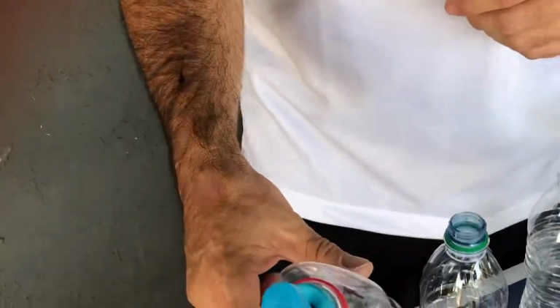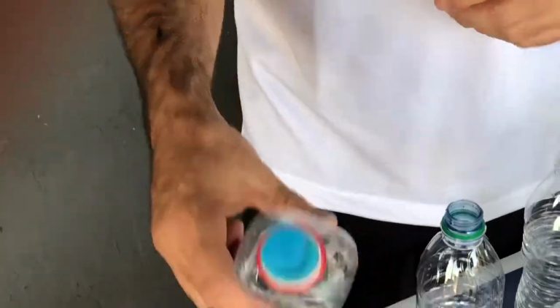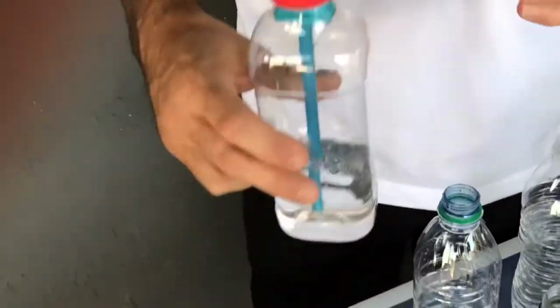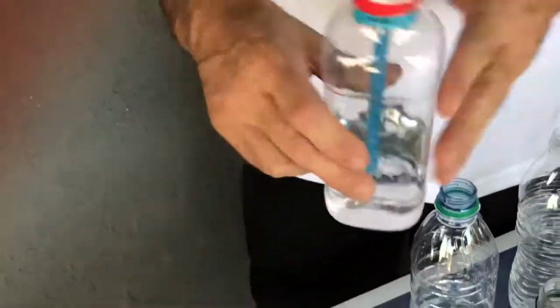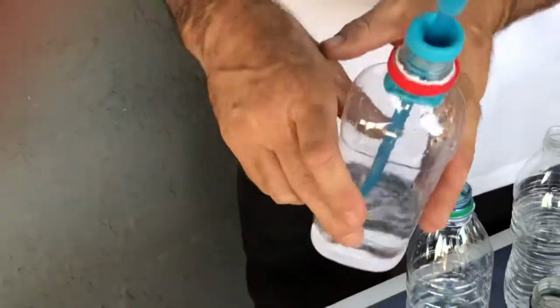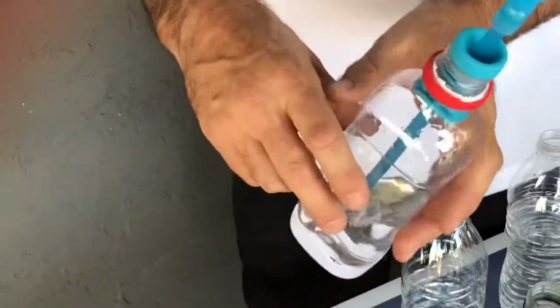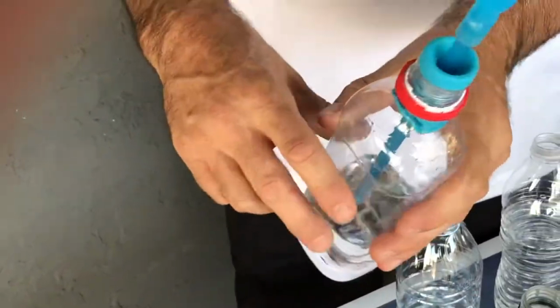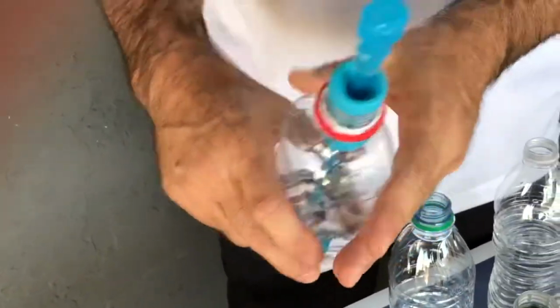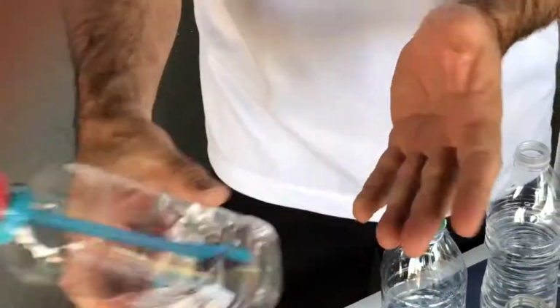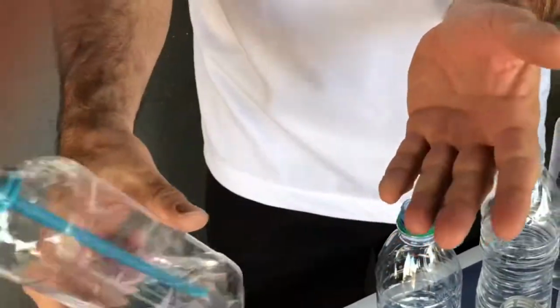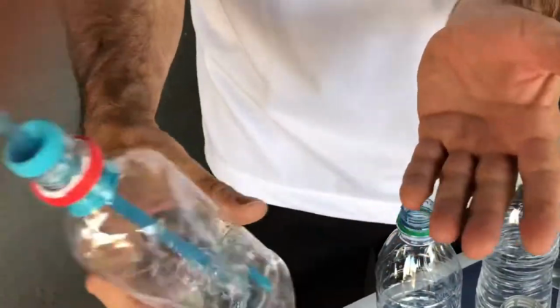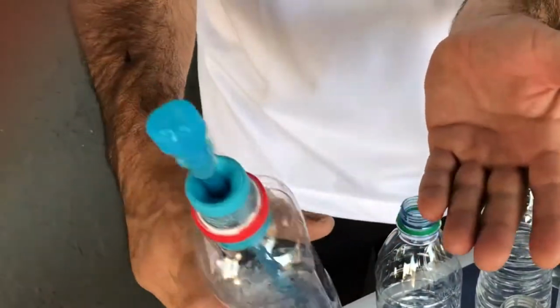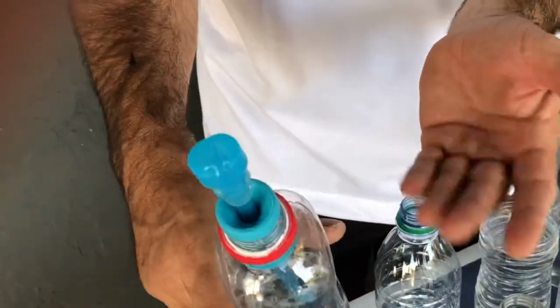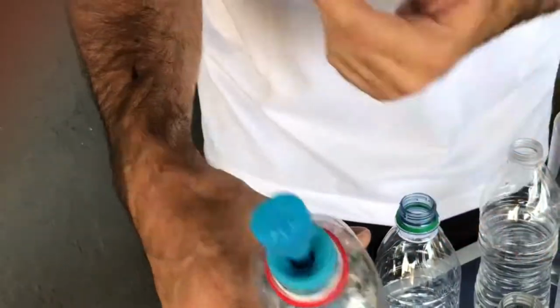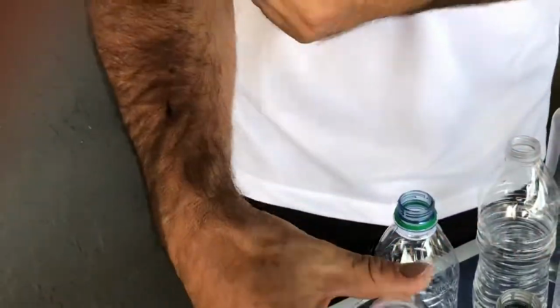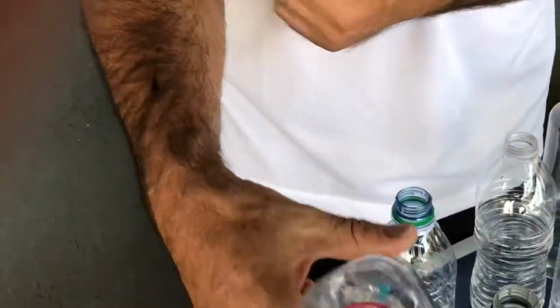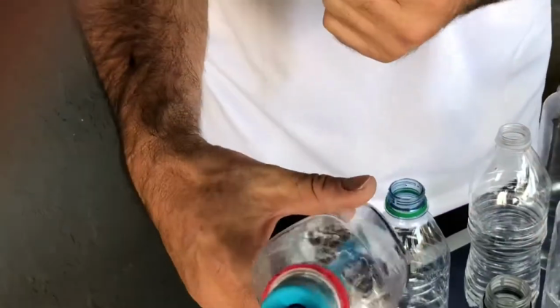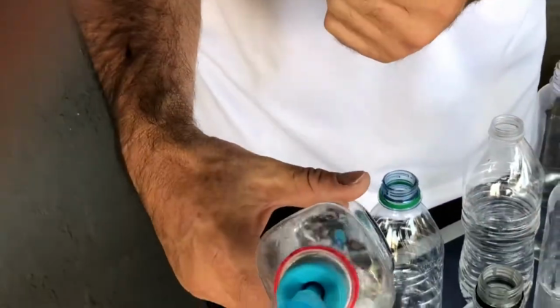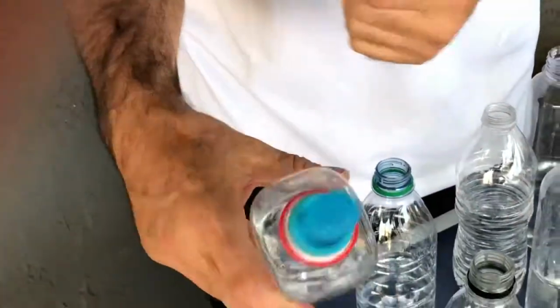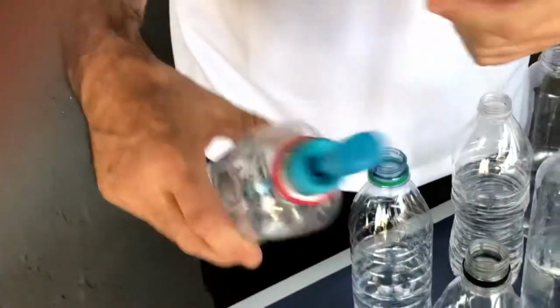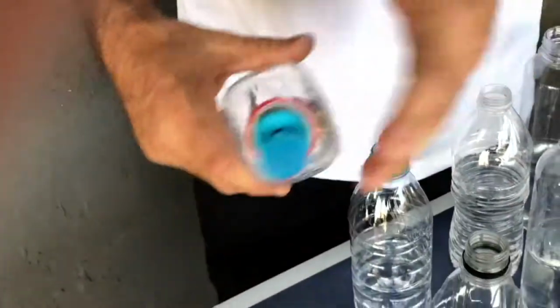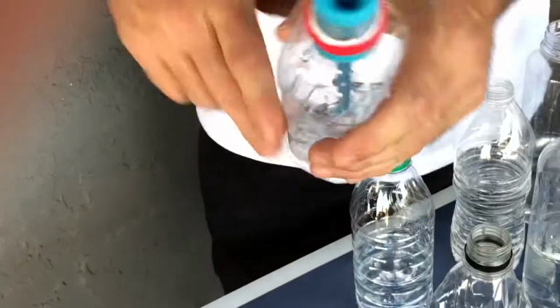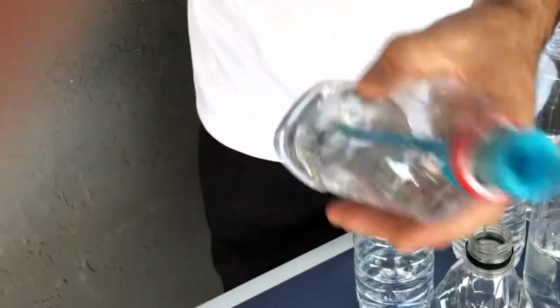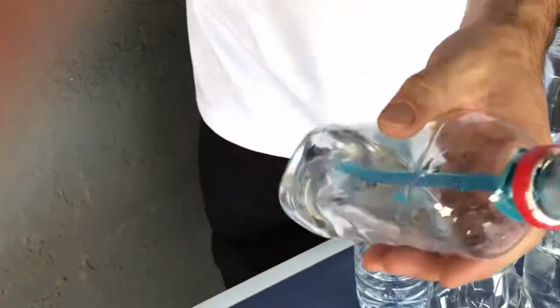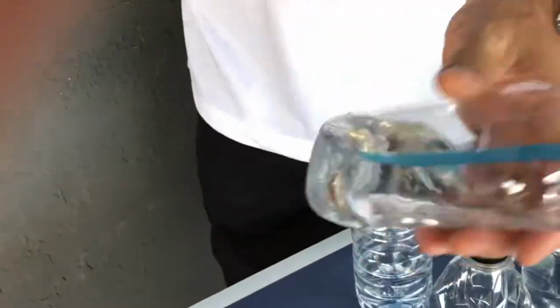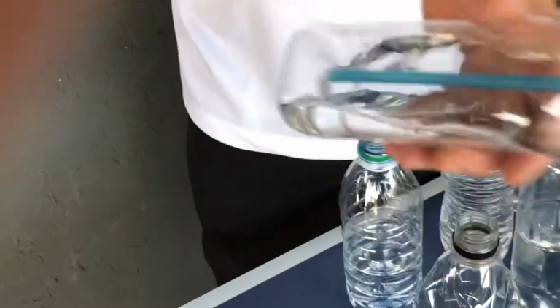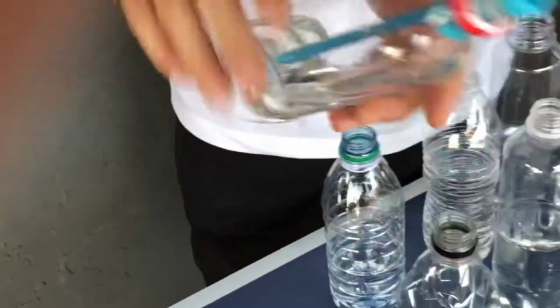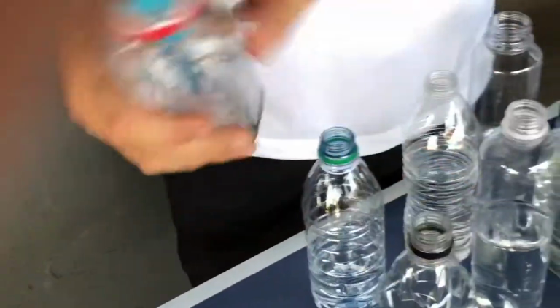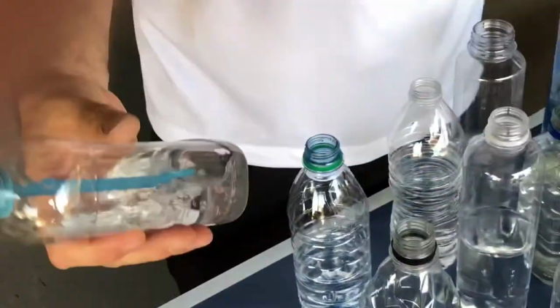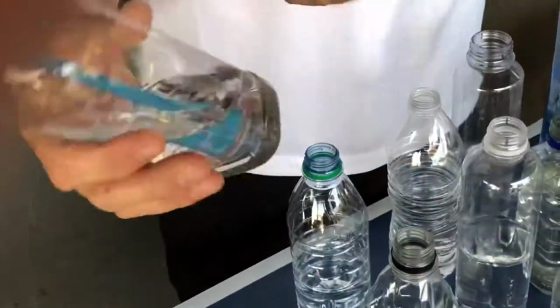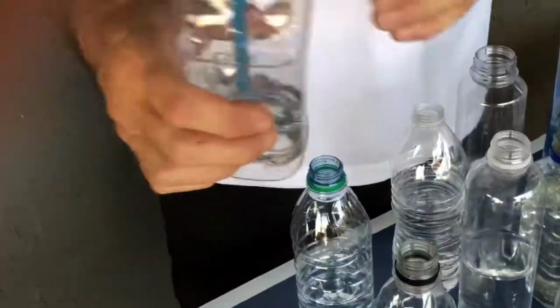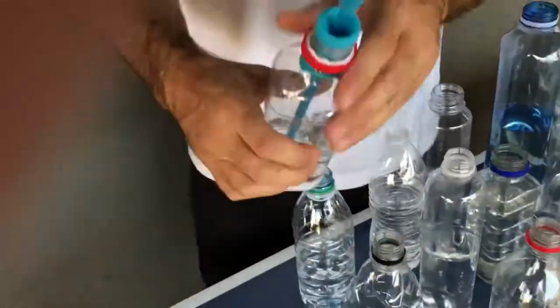Great product for on the go — no need to find an additional container, especially for a child, an athlete, or anyone on the go.